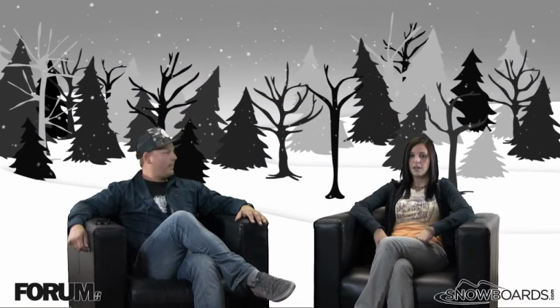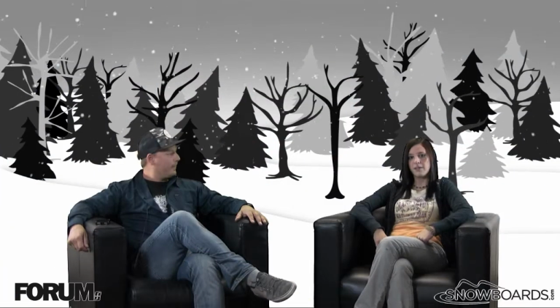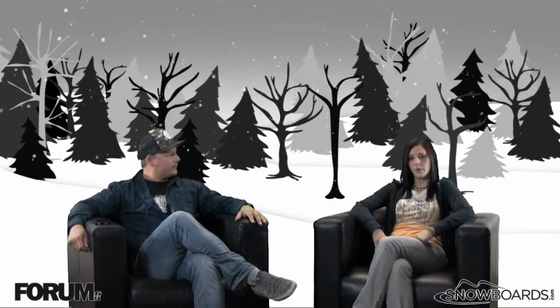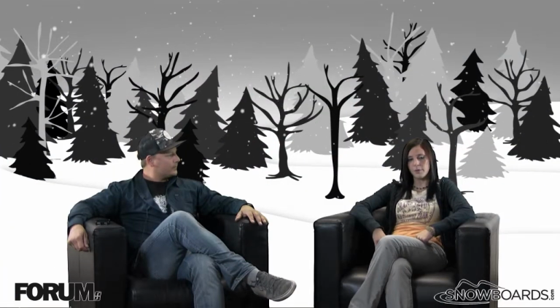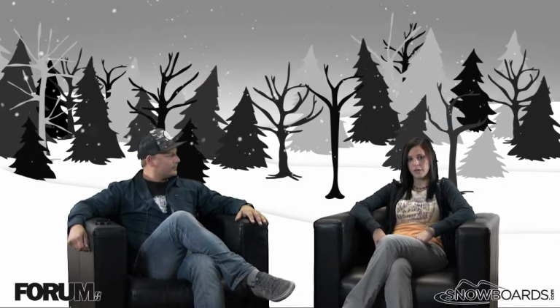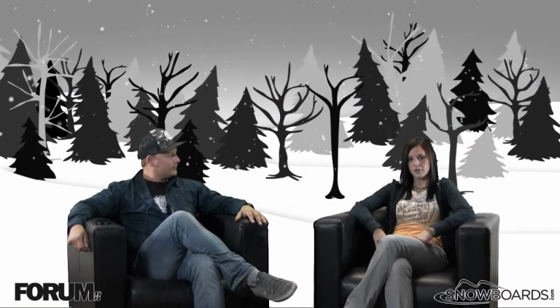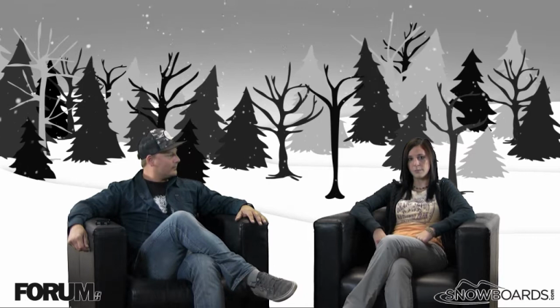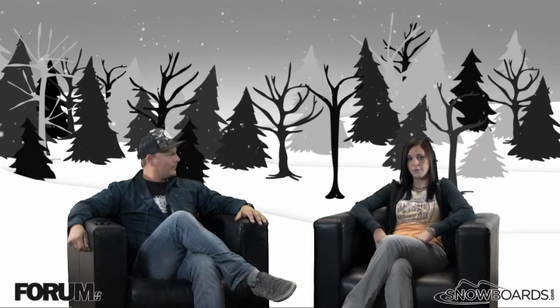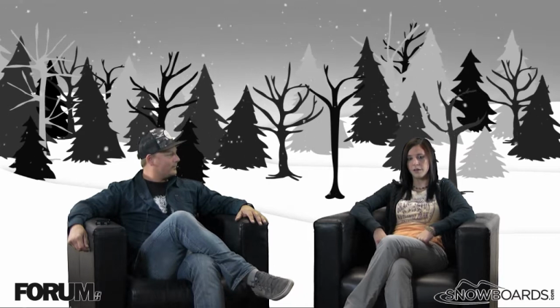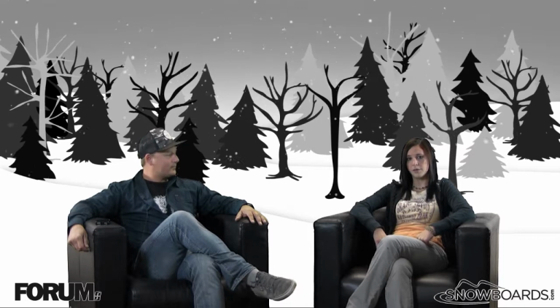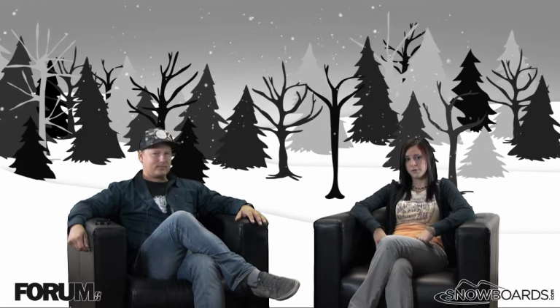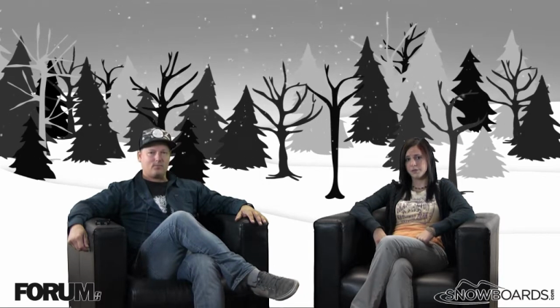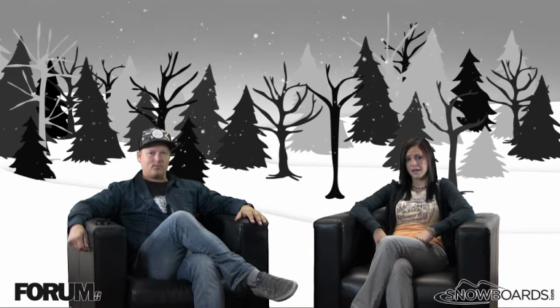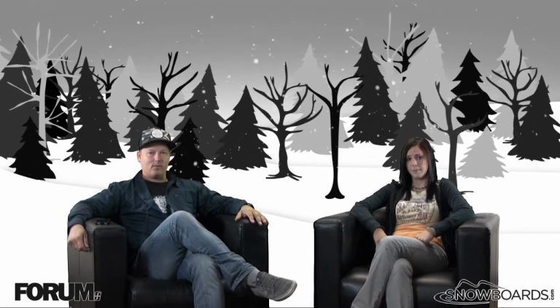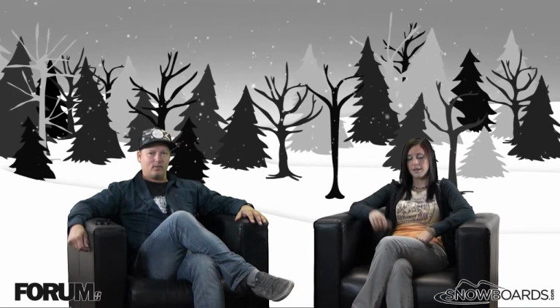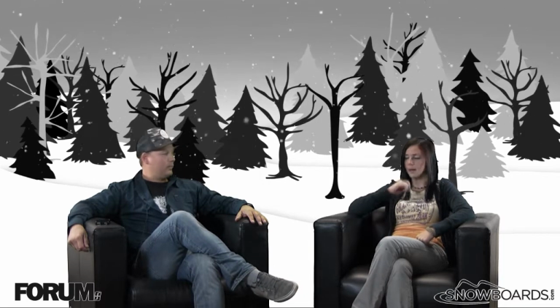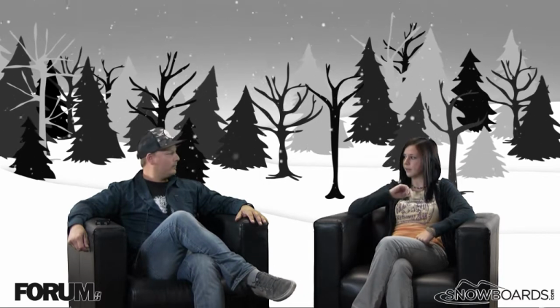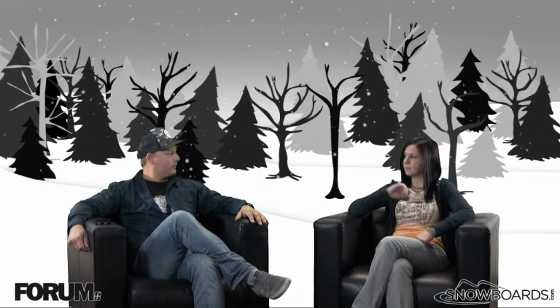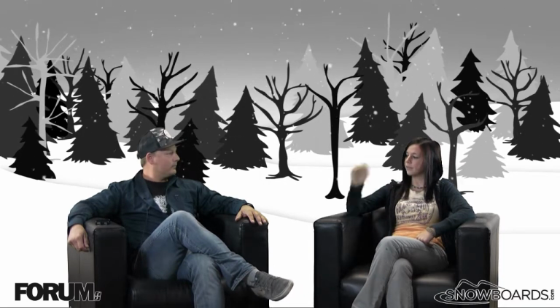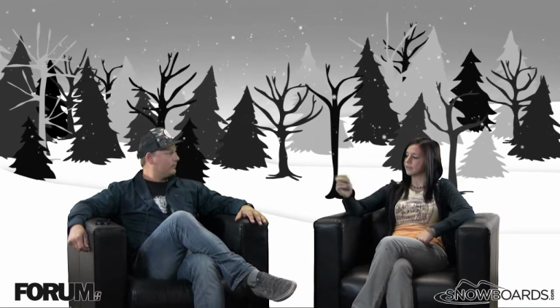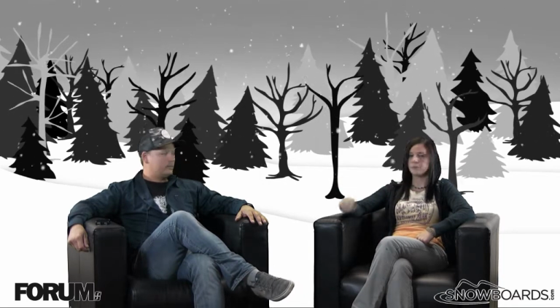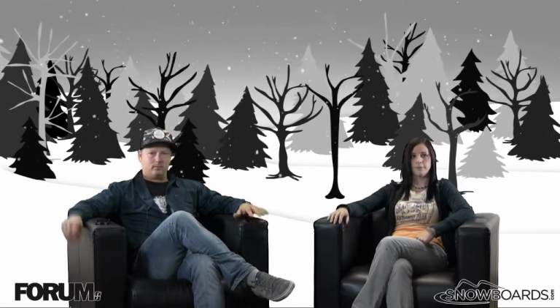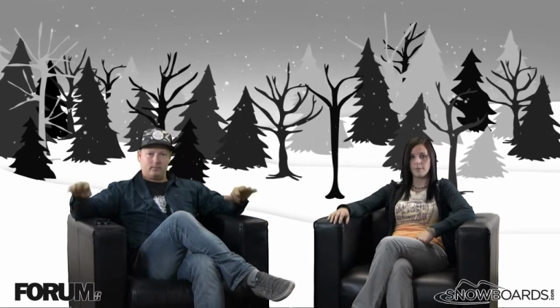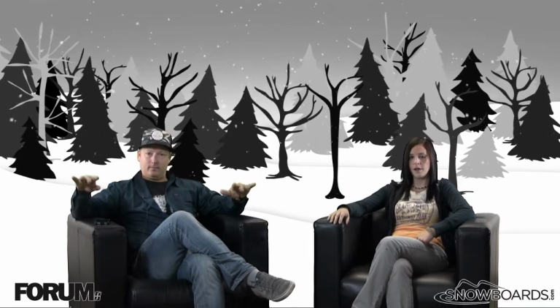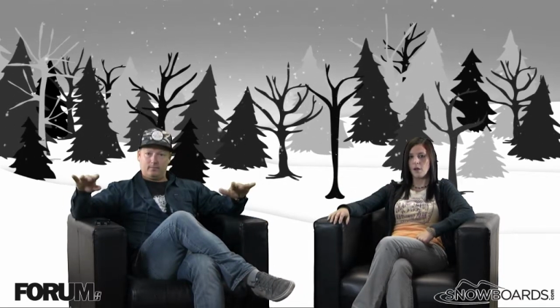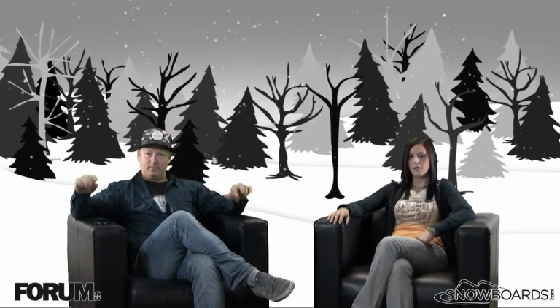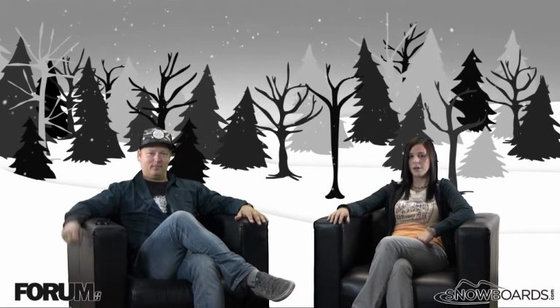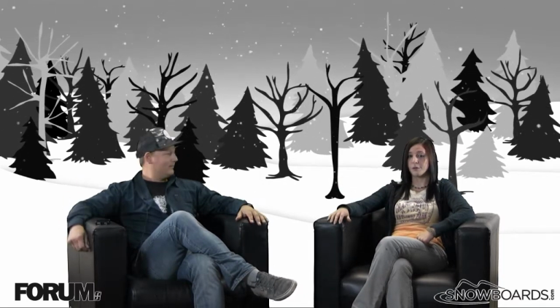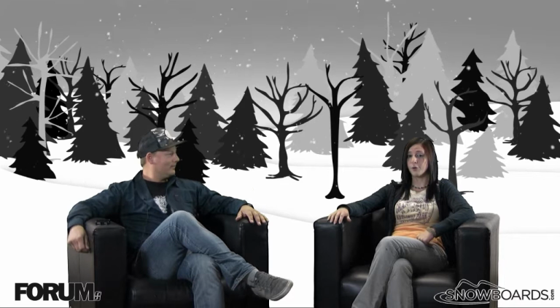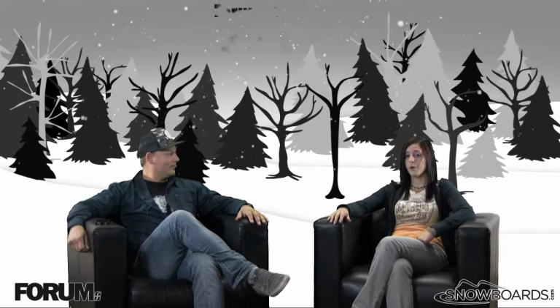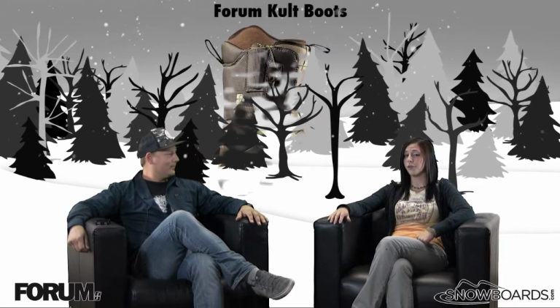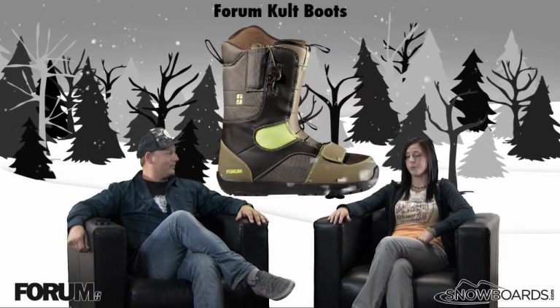Hey there, welcome to the Morning Shred, brought to you by the all new Snowboards.com. I'm Jenna, I've got Steve from Forum here, and we're going to talk about the Forum Cult Boot.